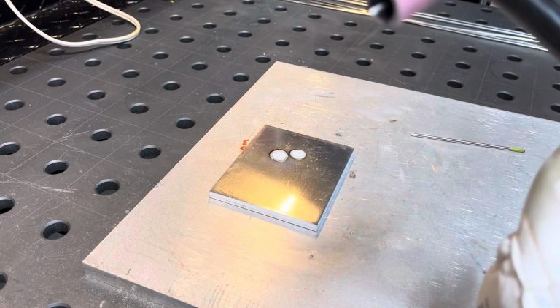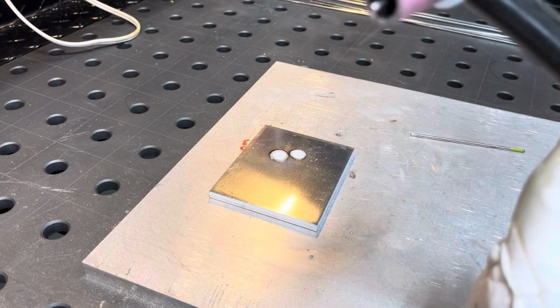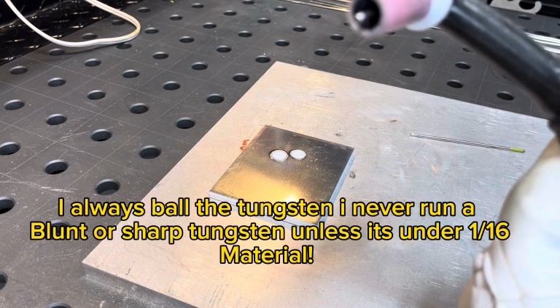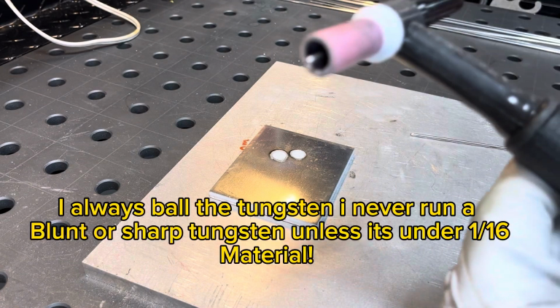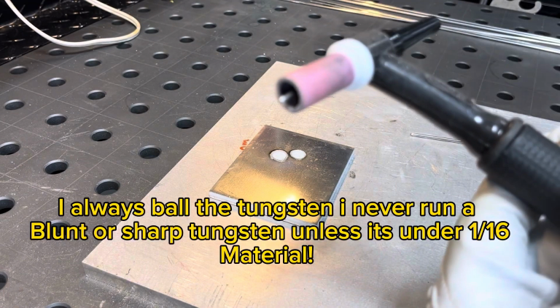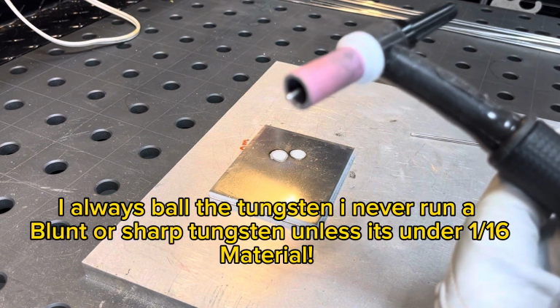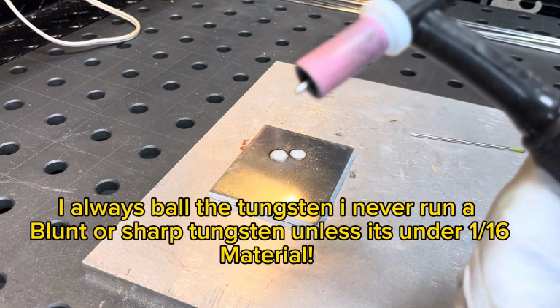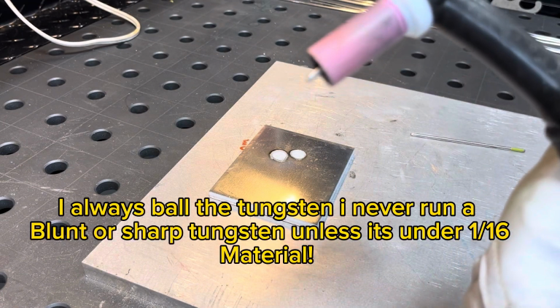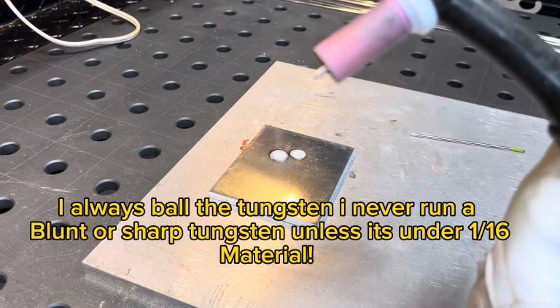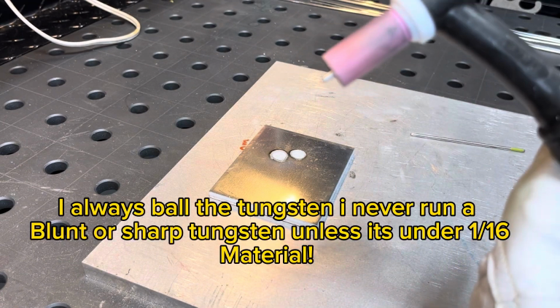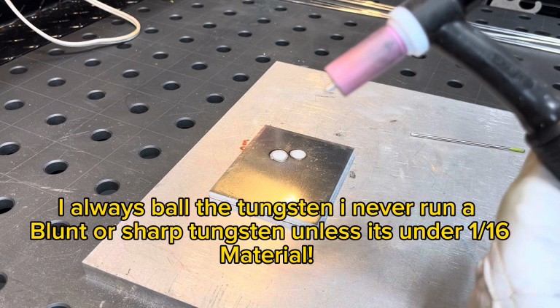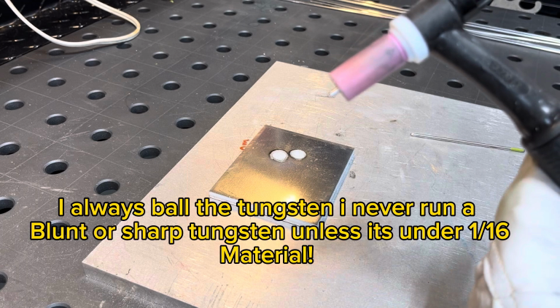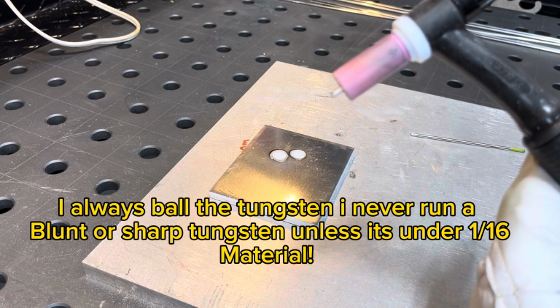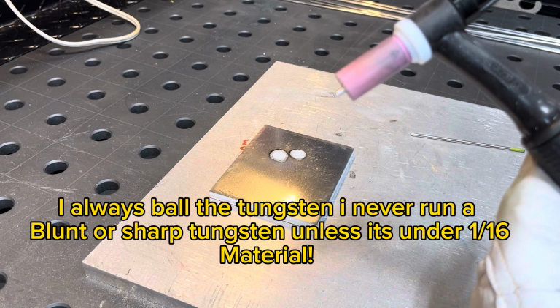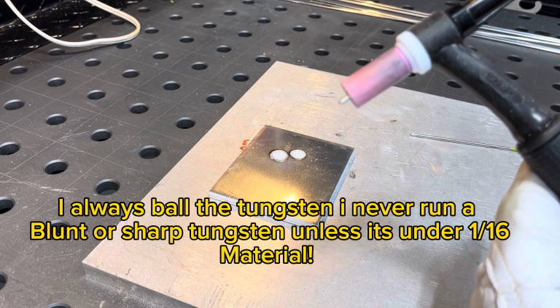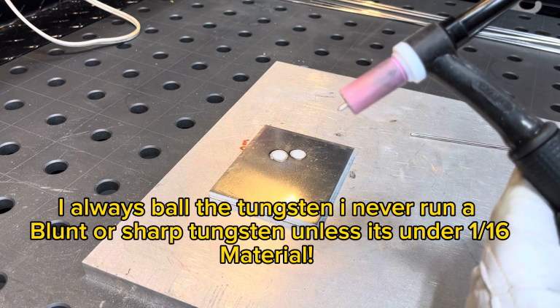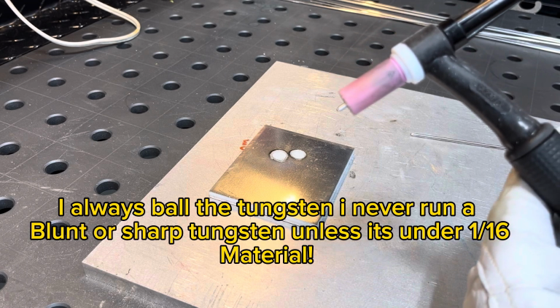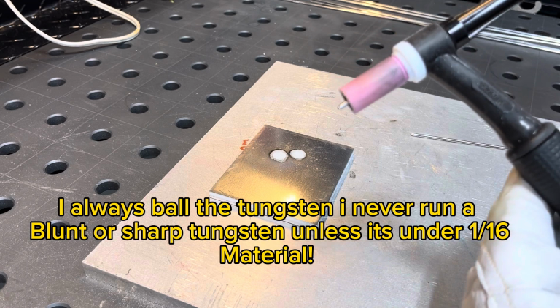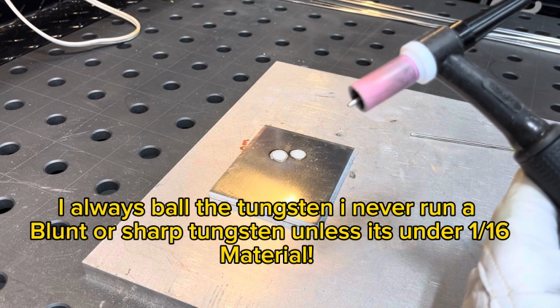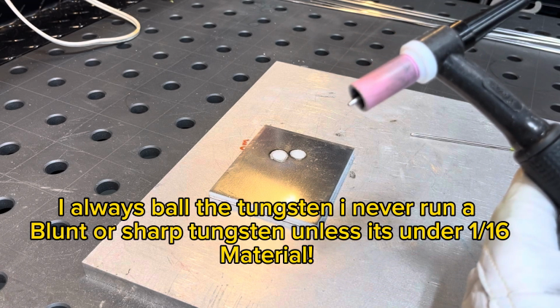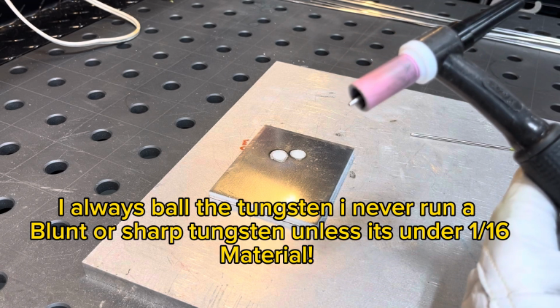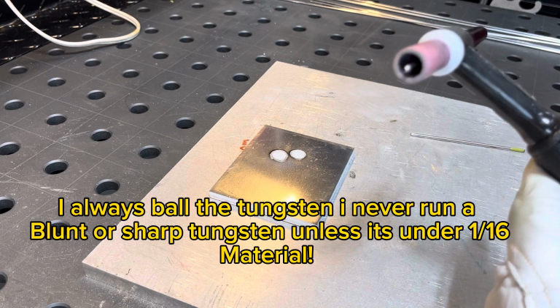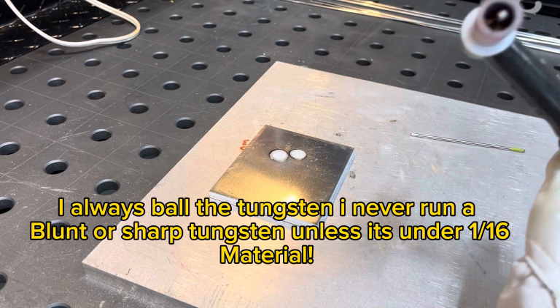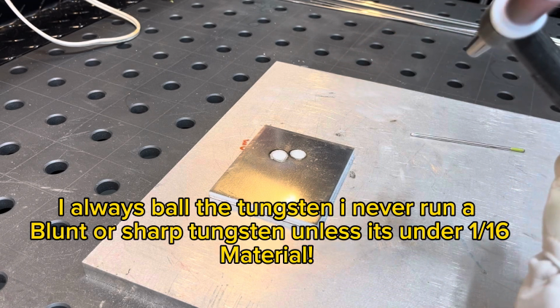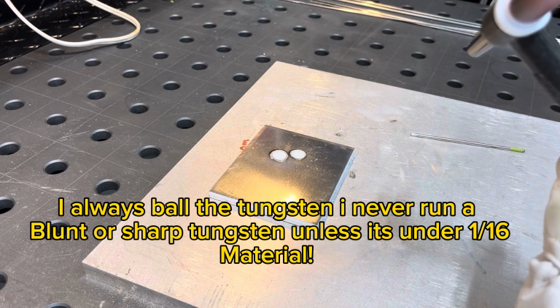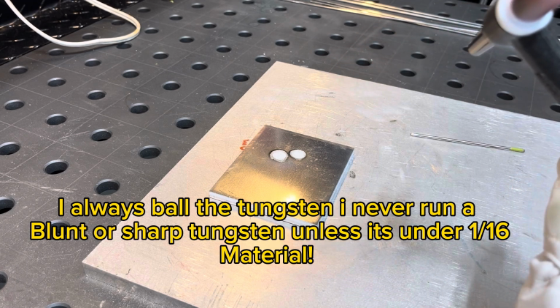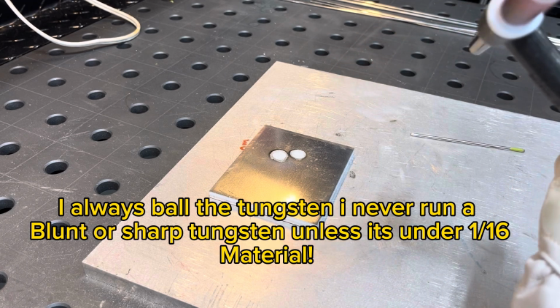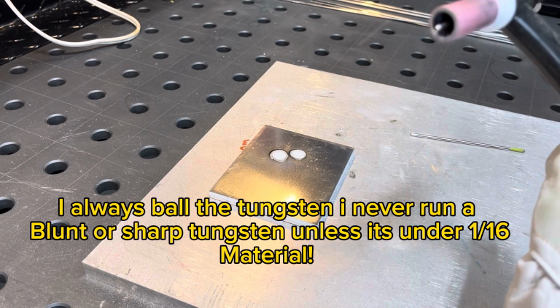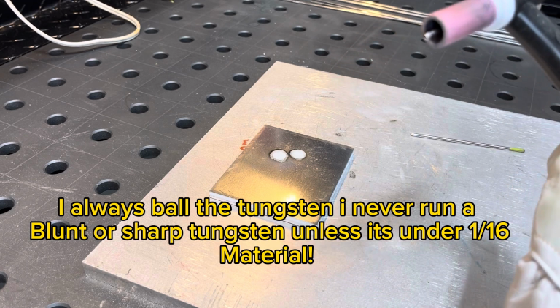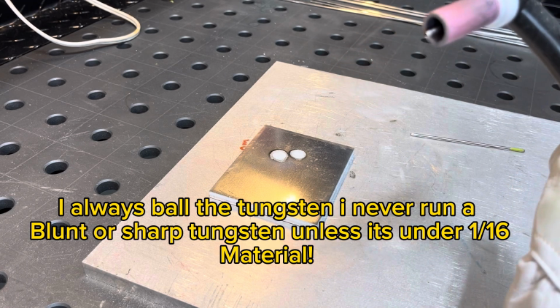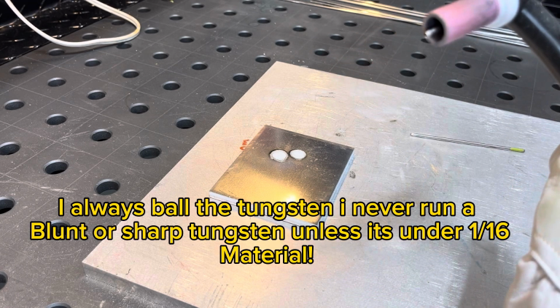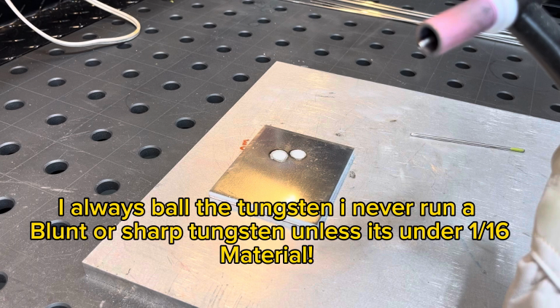And there you have it. Just don't forget to switch it back to AC before you start welding.